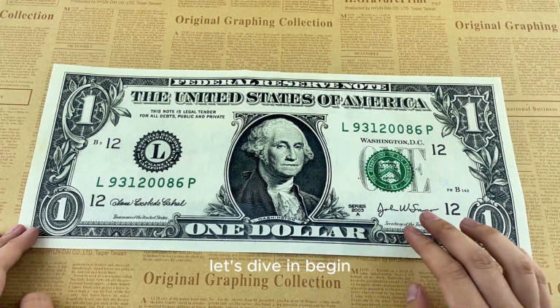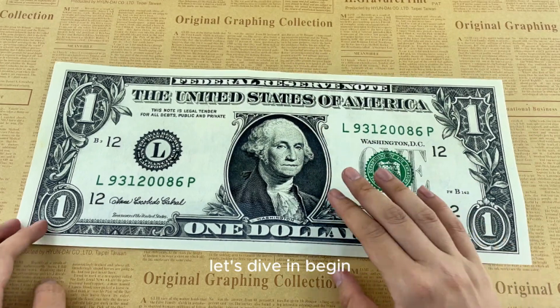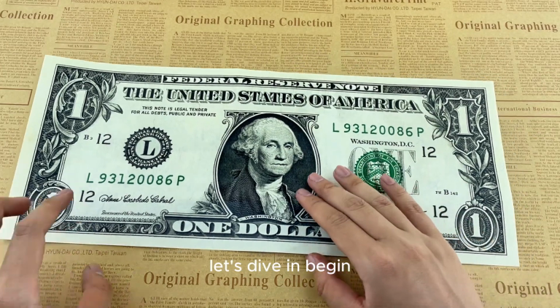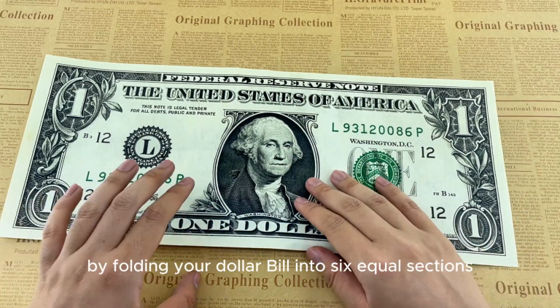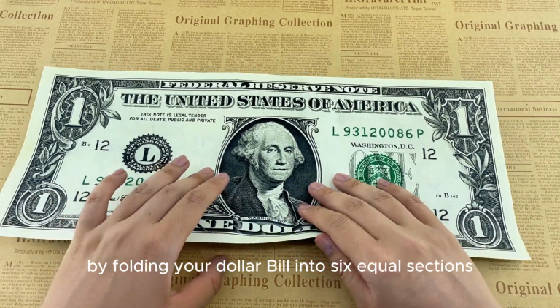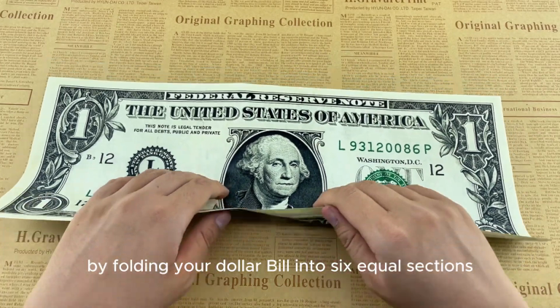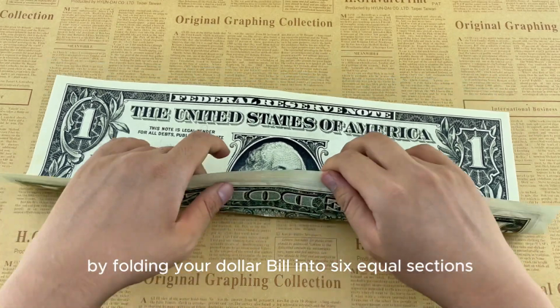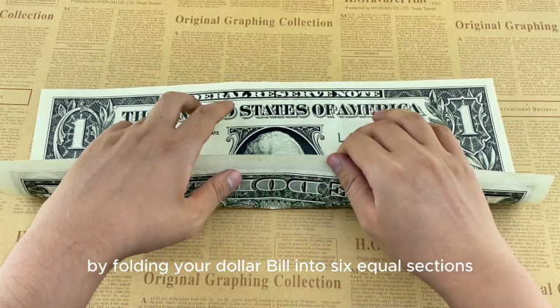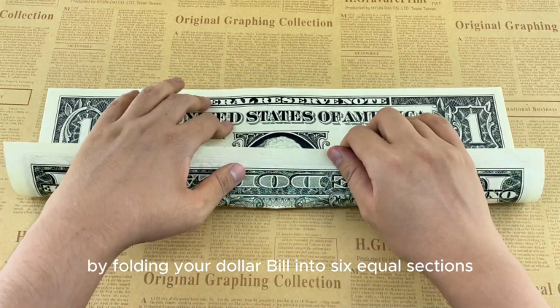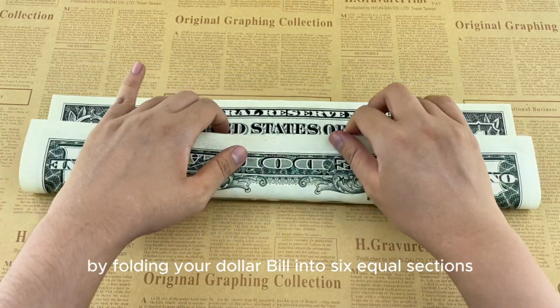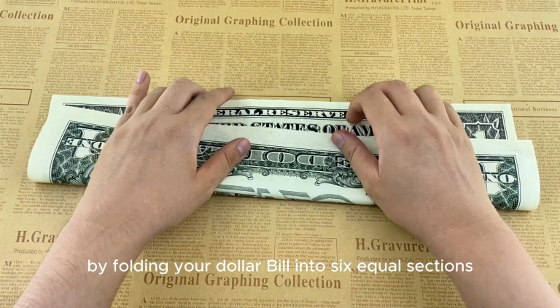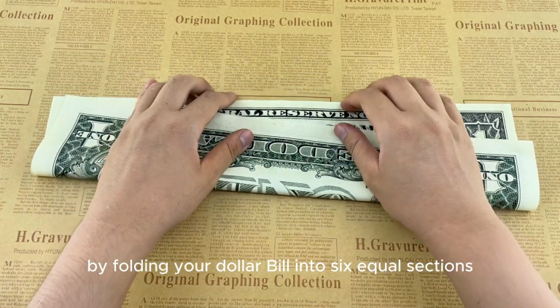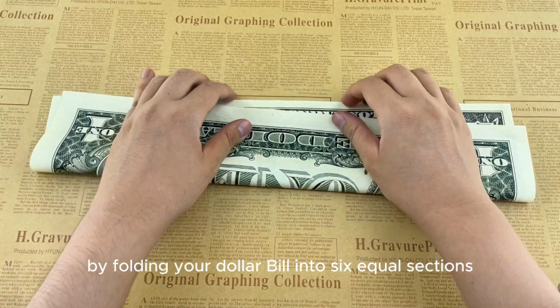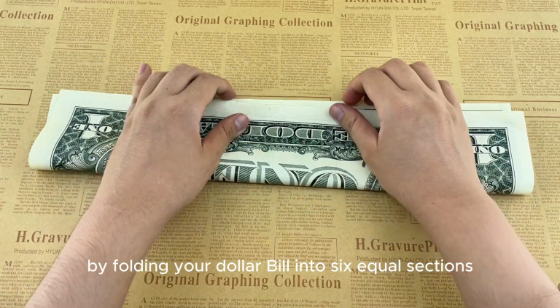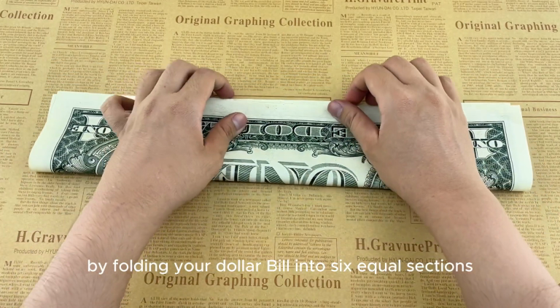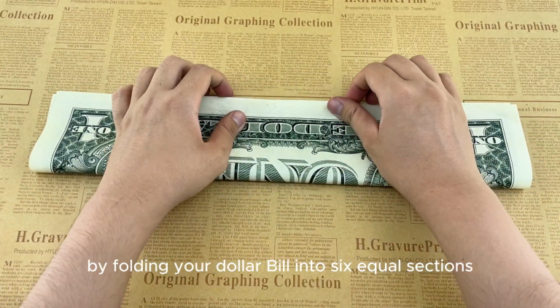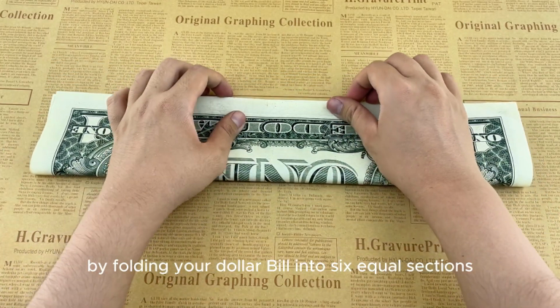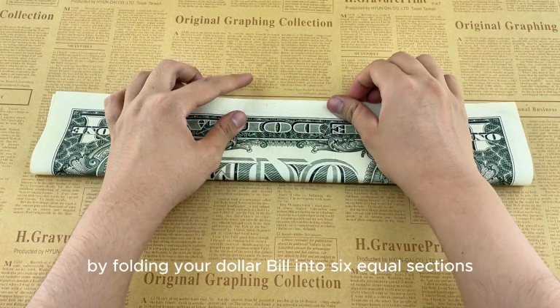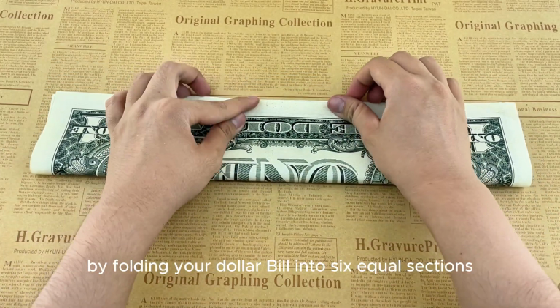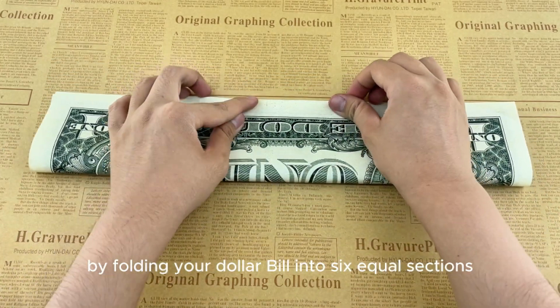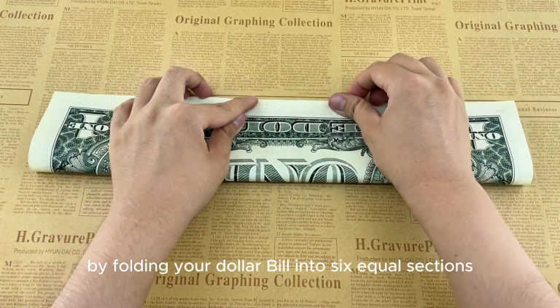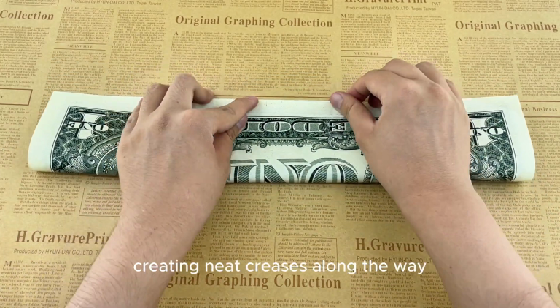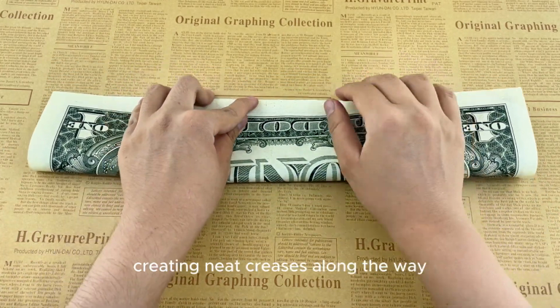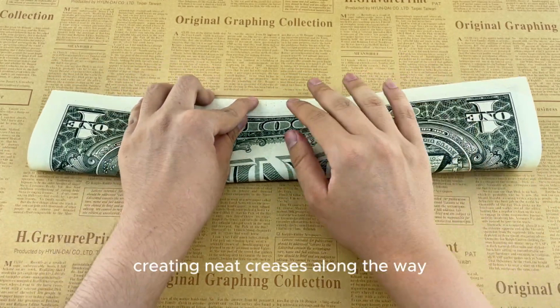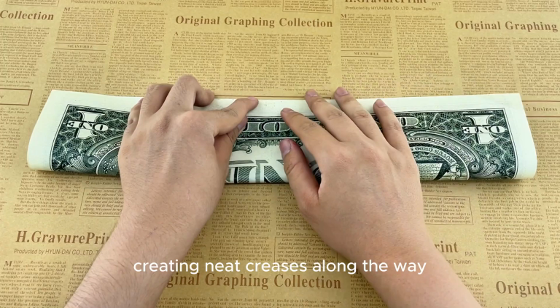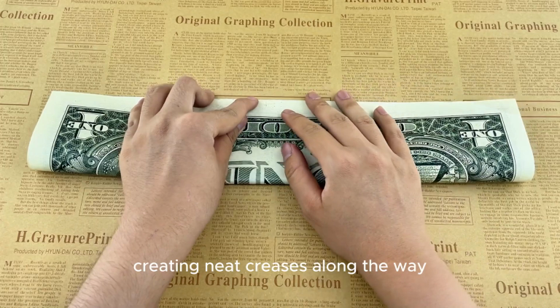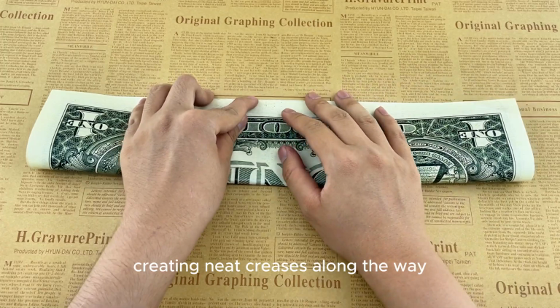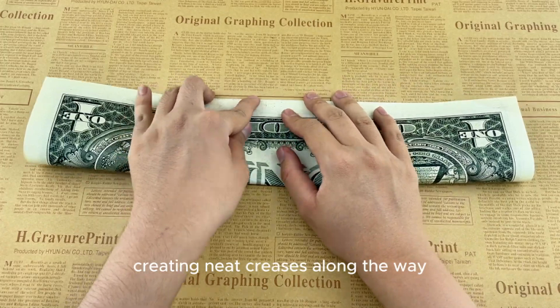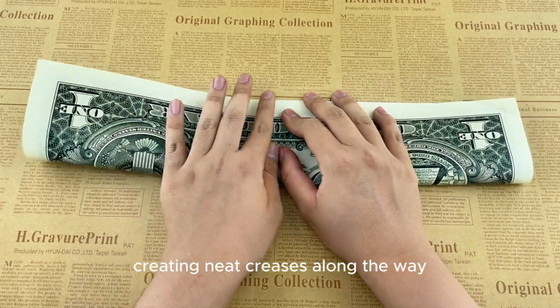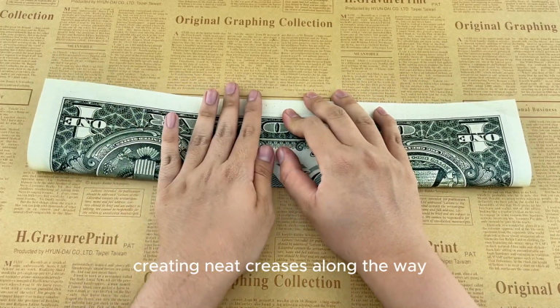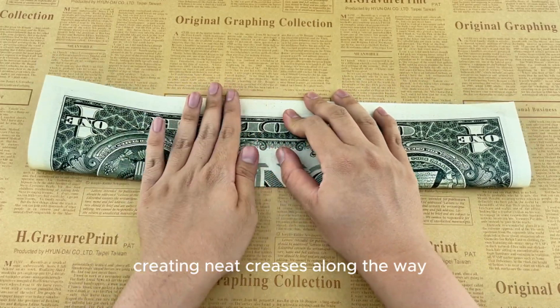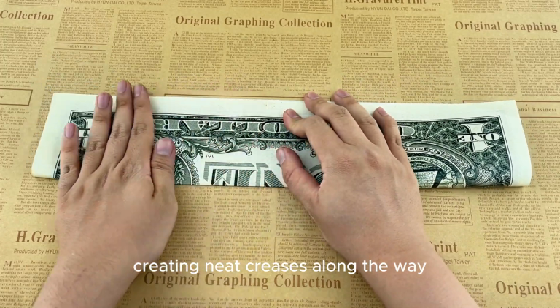Begin by folding your dollar bill into six equal sections, creating neat creases along the way.